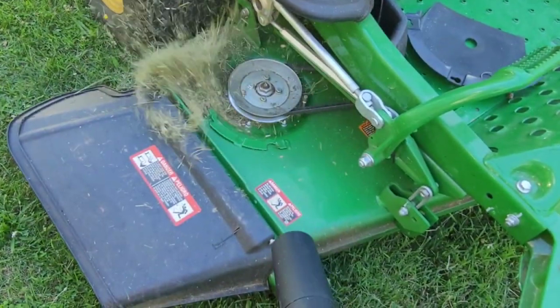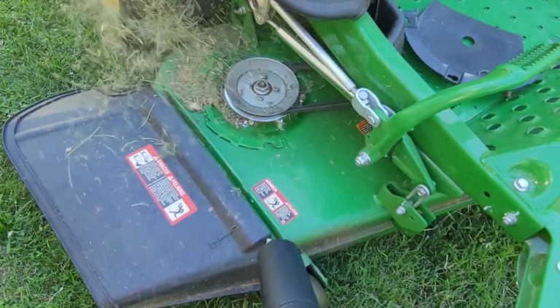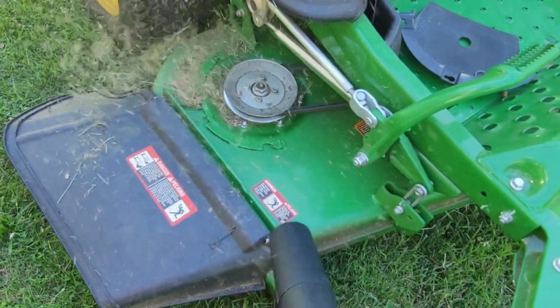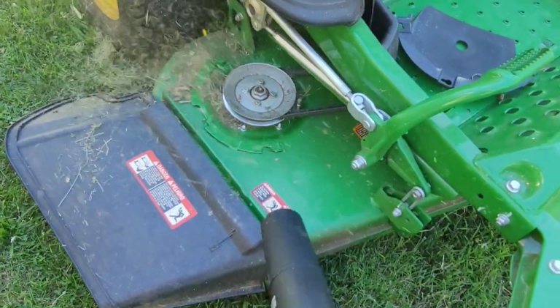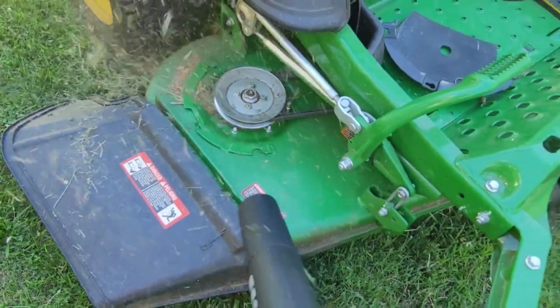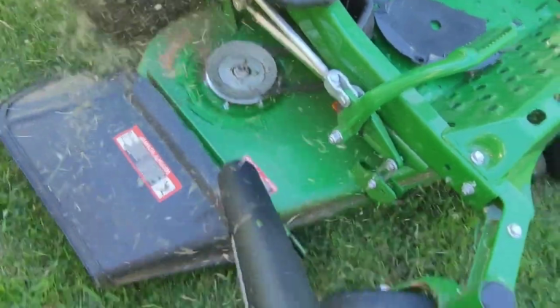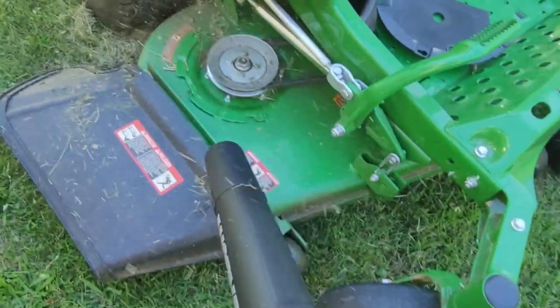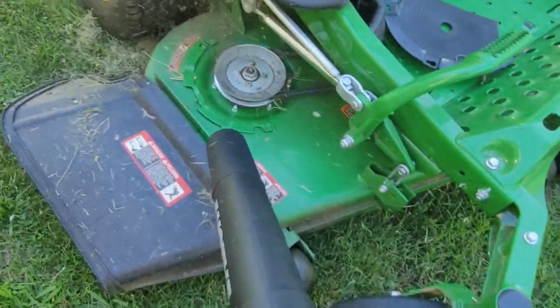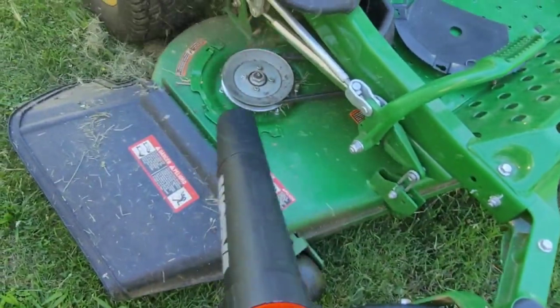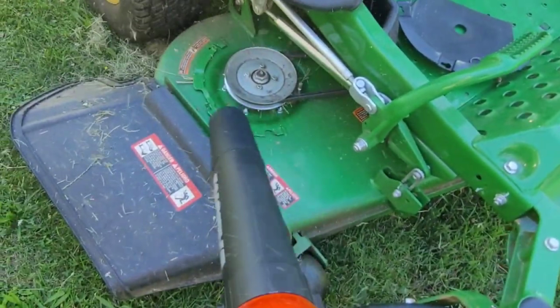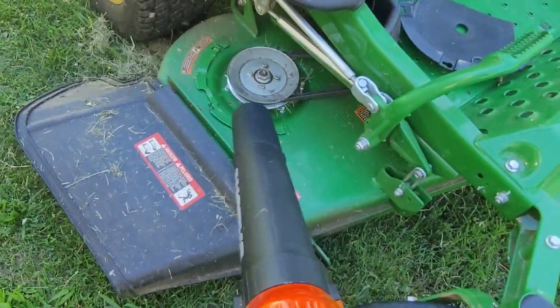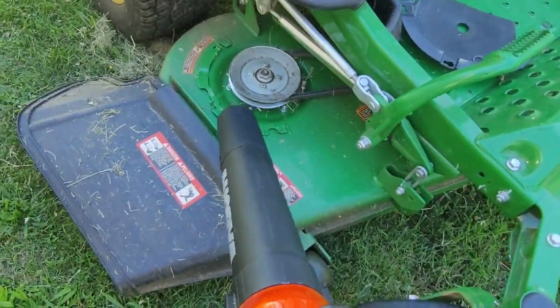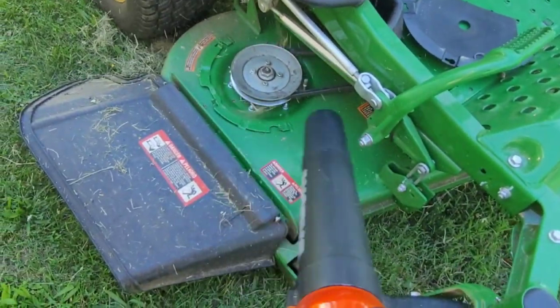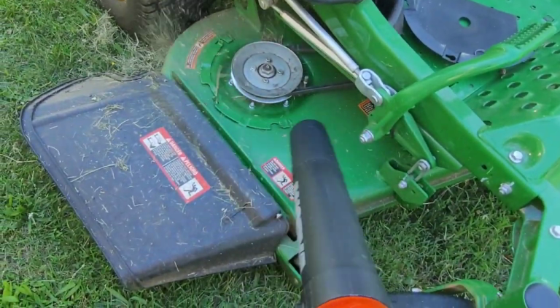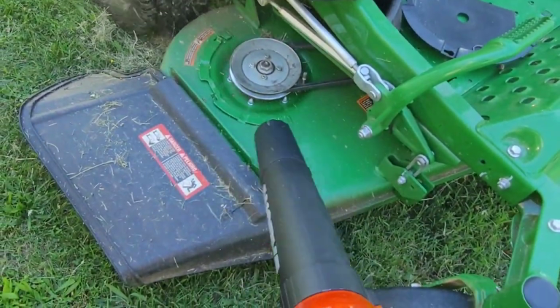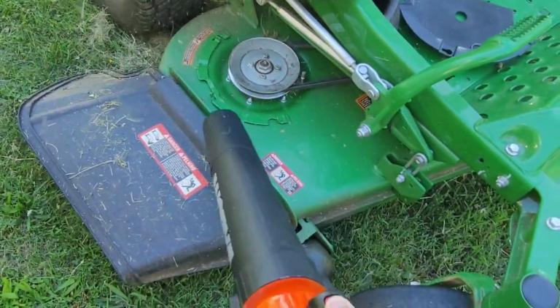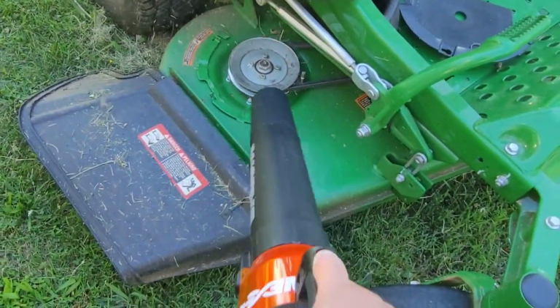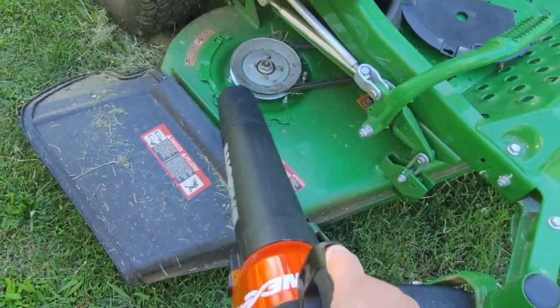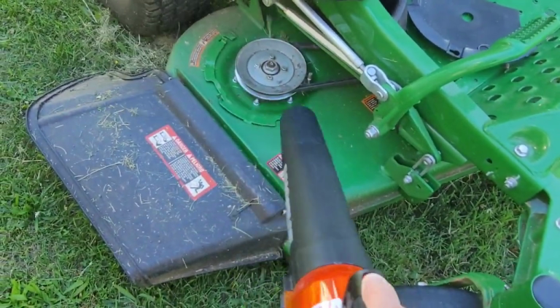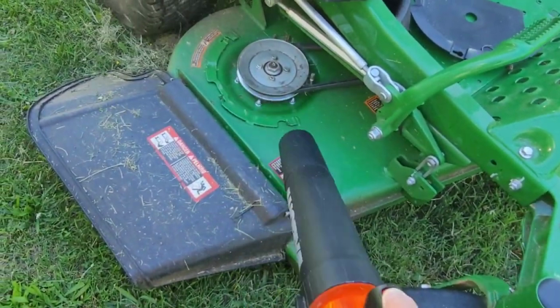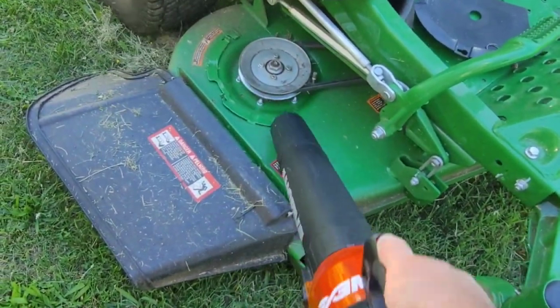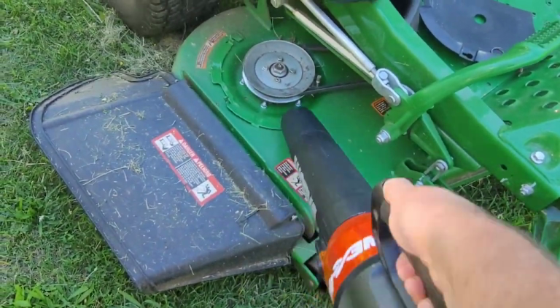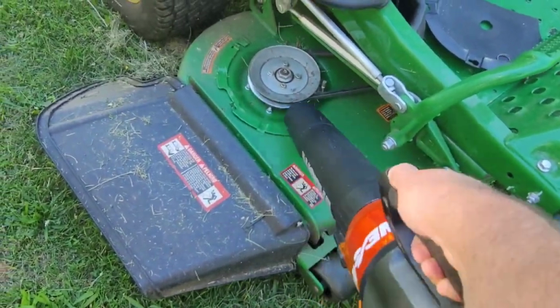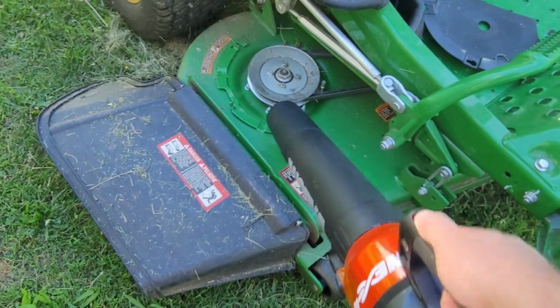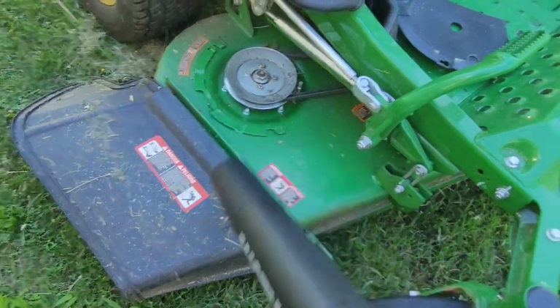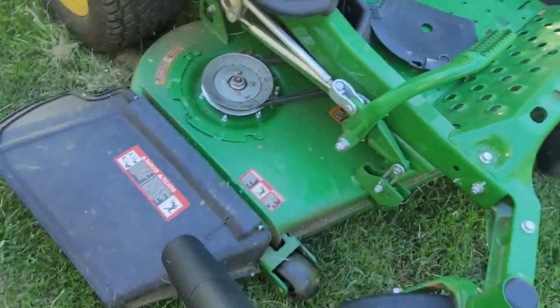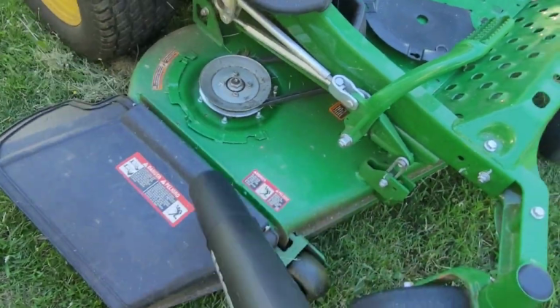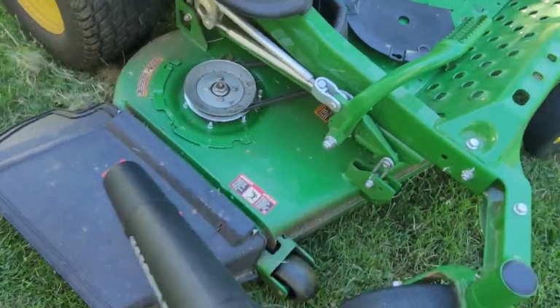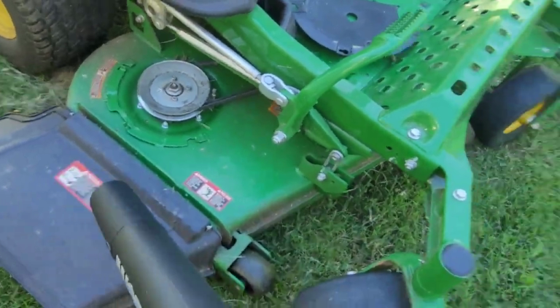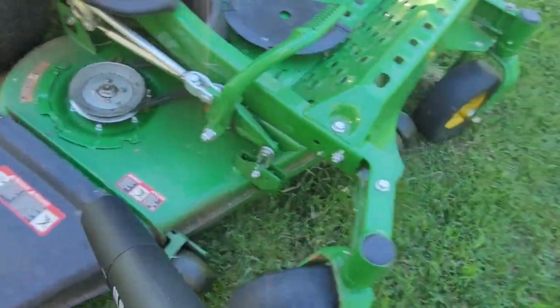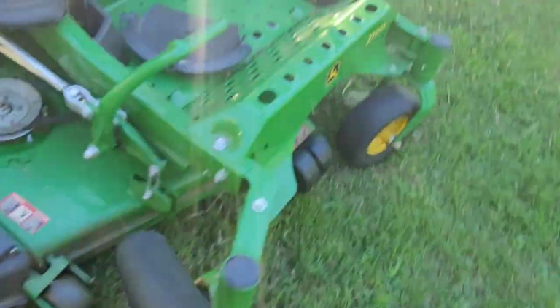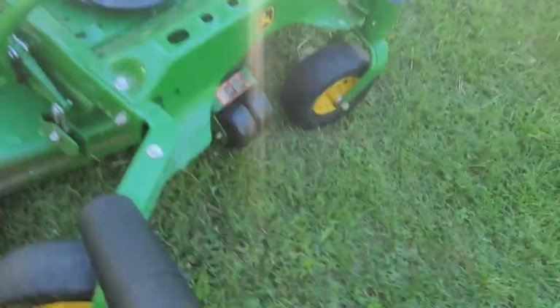Nothing like making light work of the cleanup after mowing the lawn — getting all the grass off.